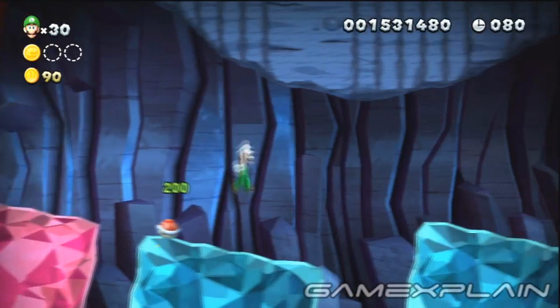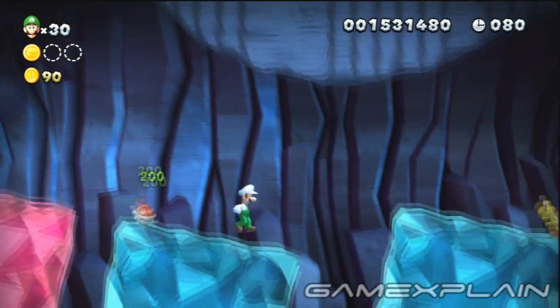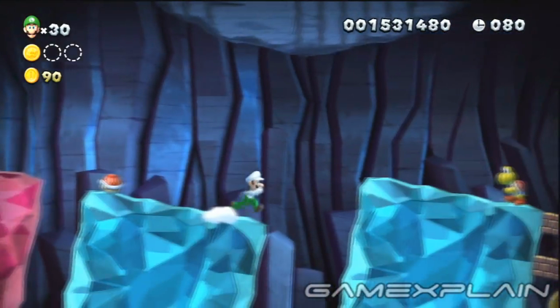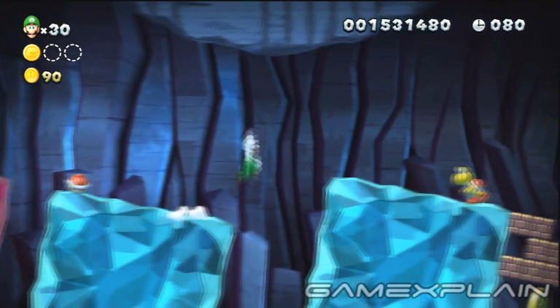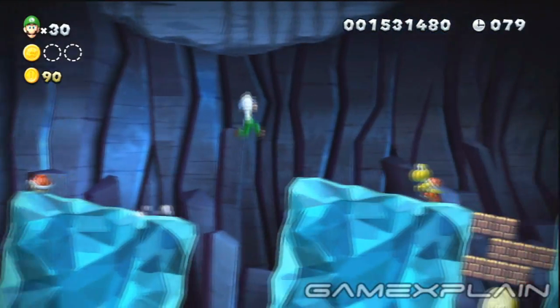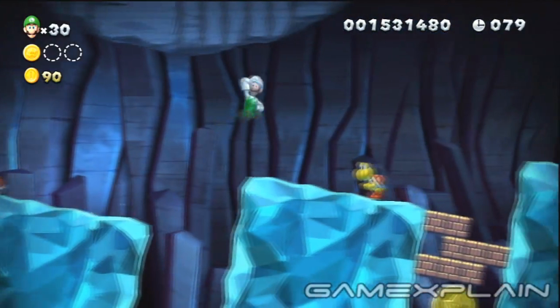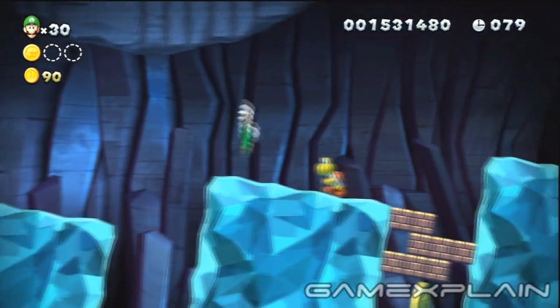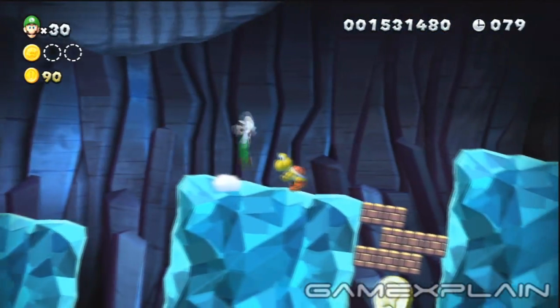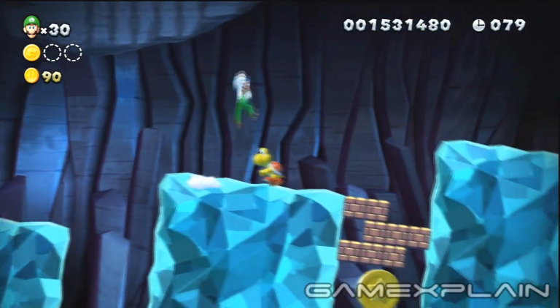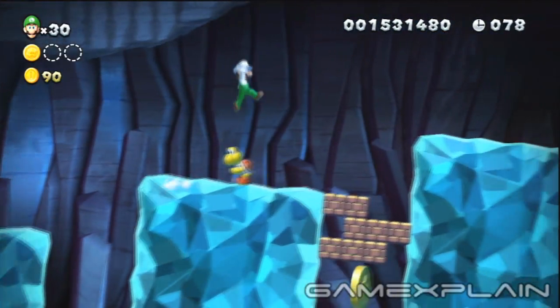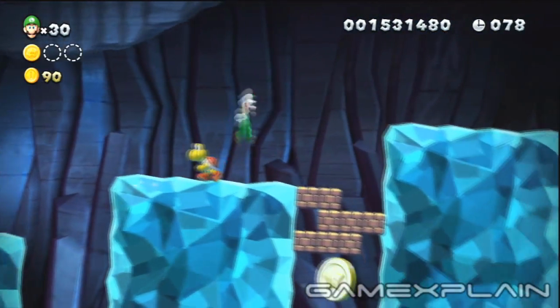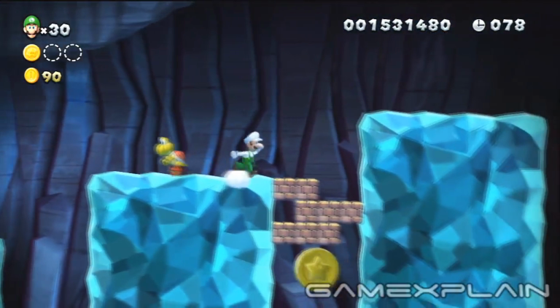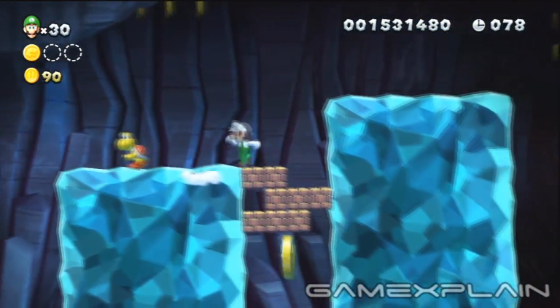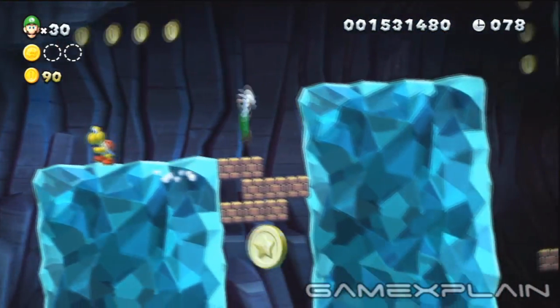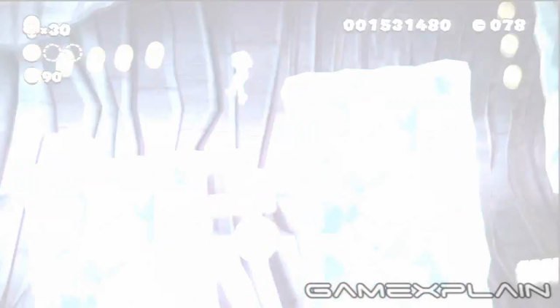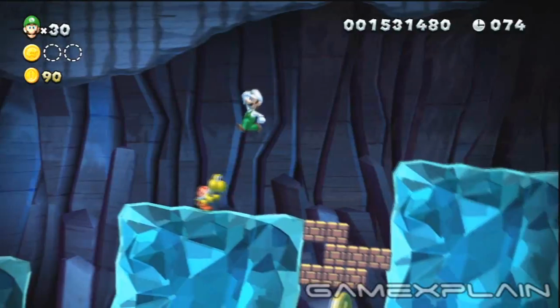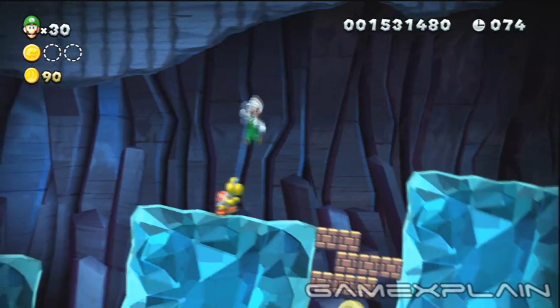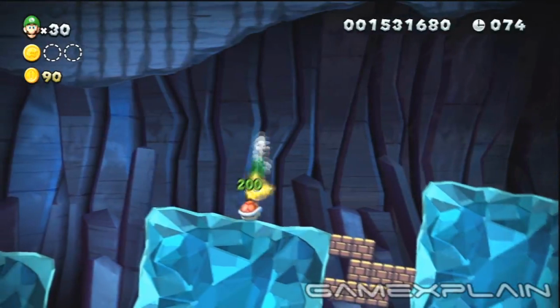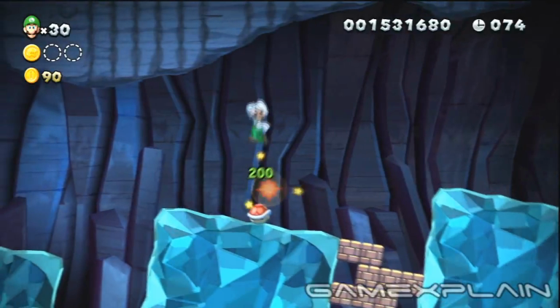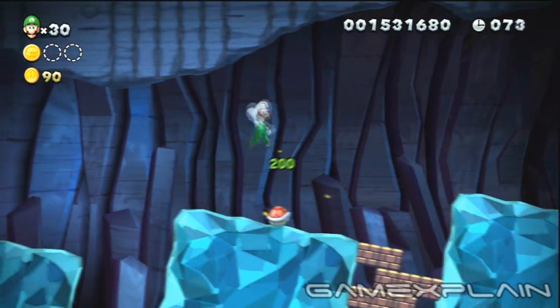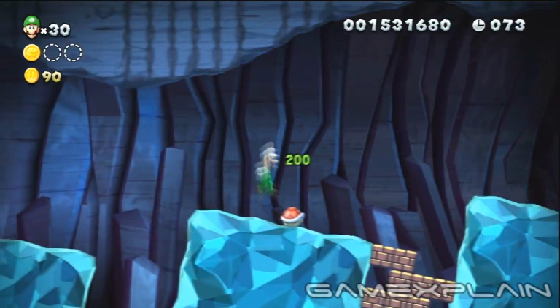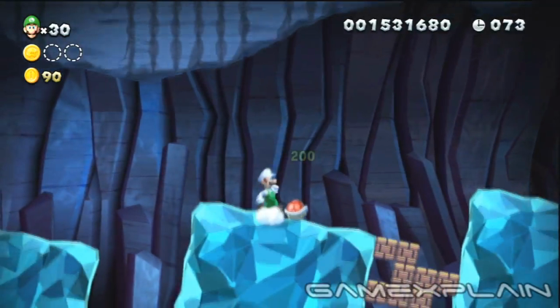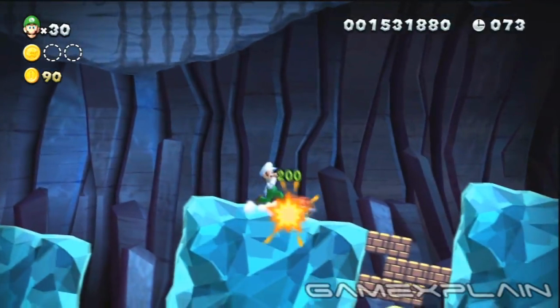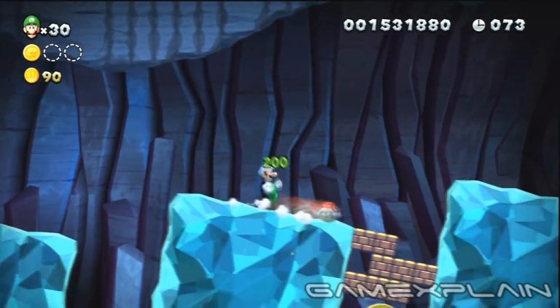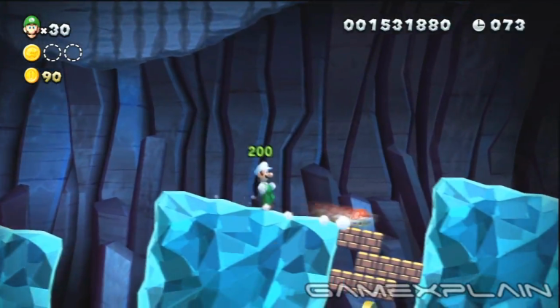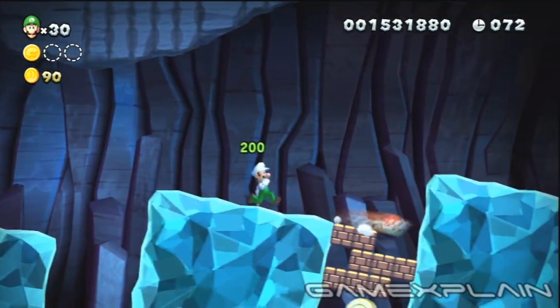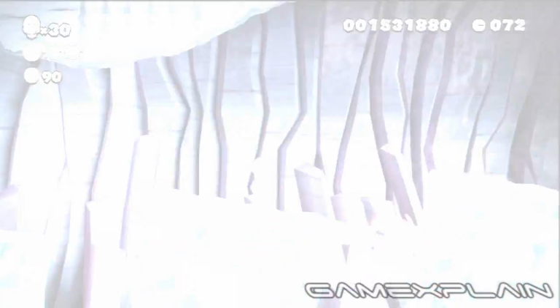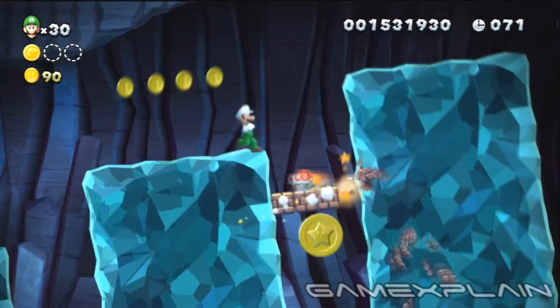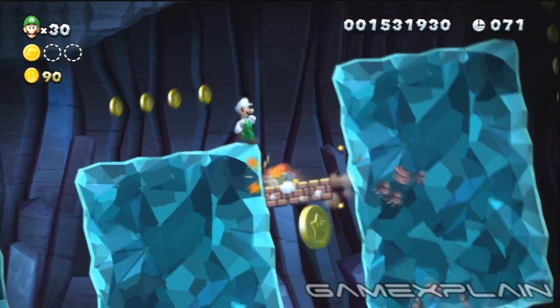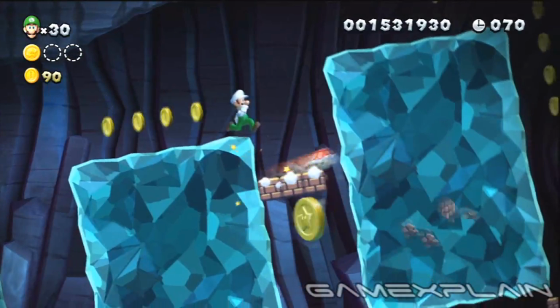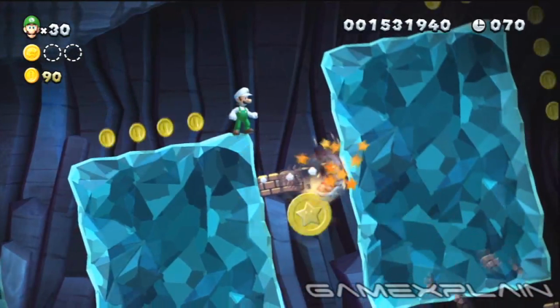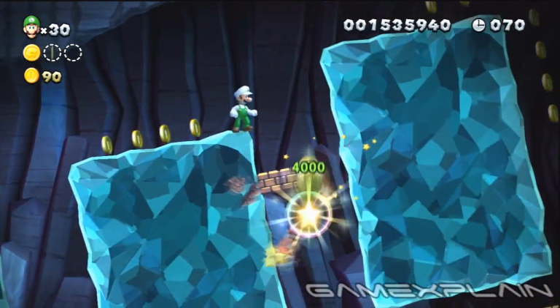You'll find the second Star Coin just after the second Koopa Troopa. Kick a shell to the right to have it break through the blocks and claim it for you.